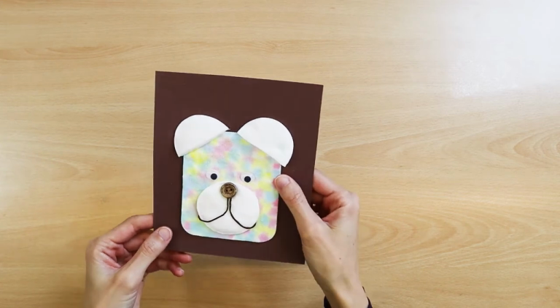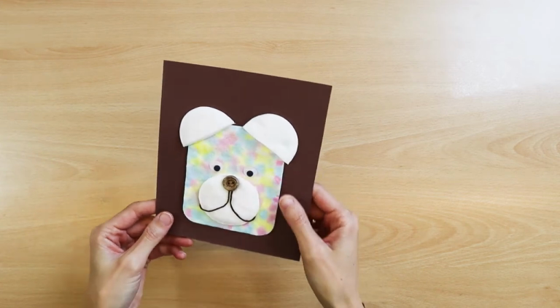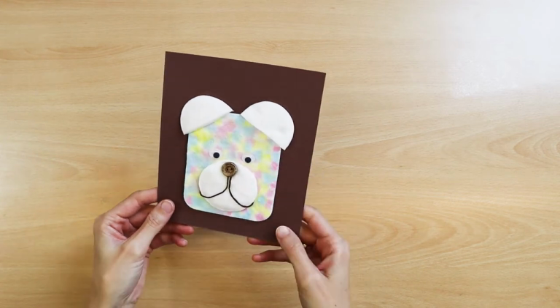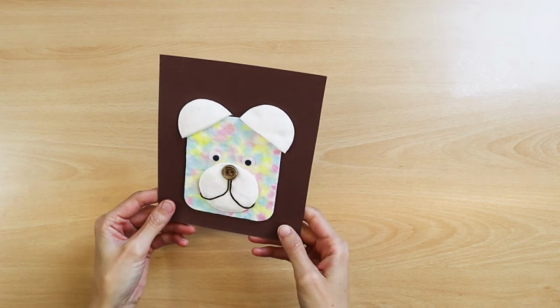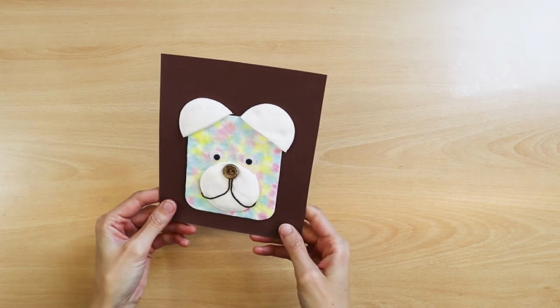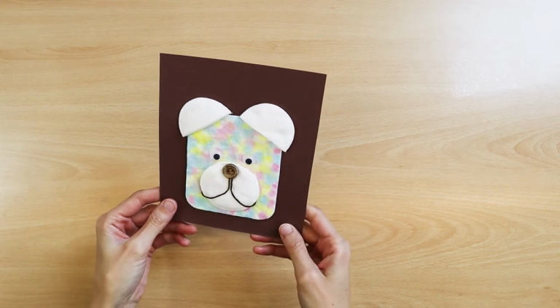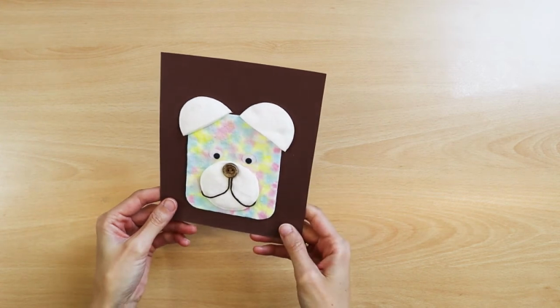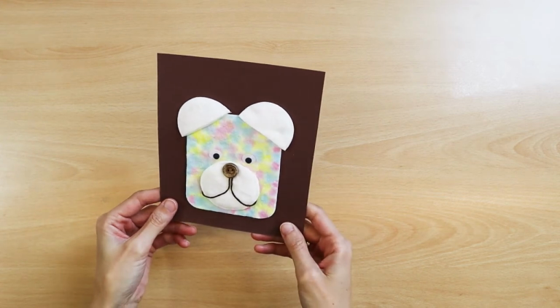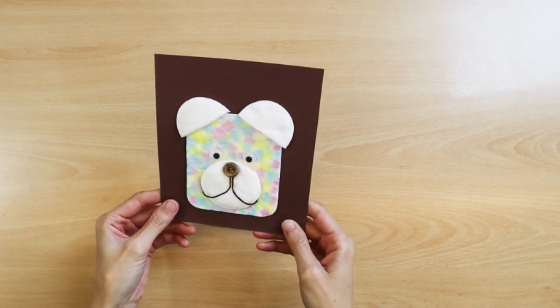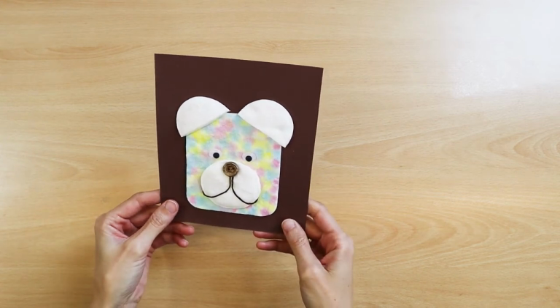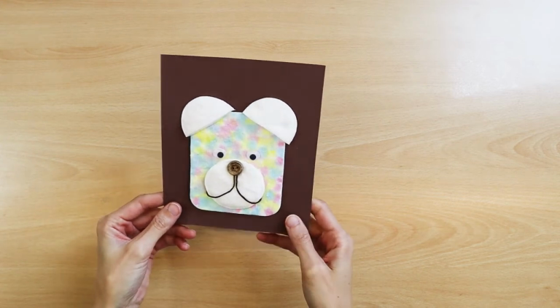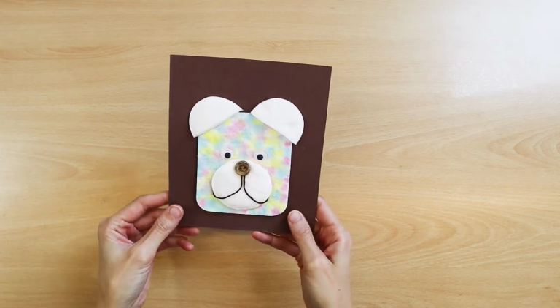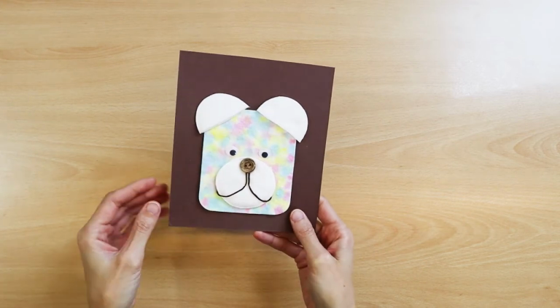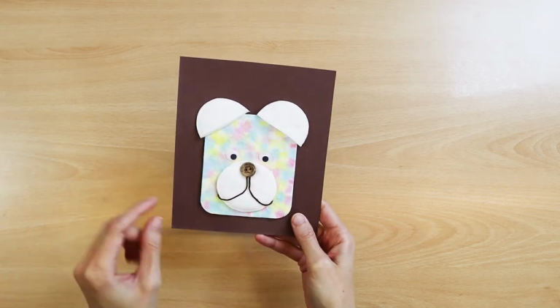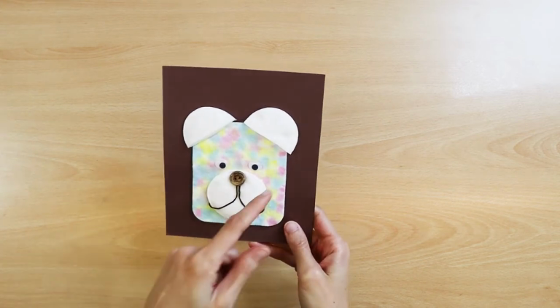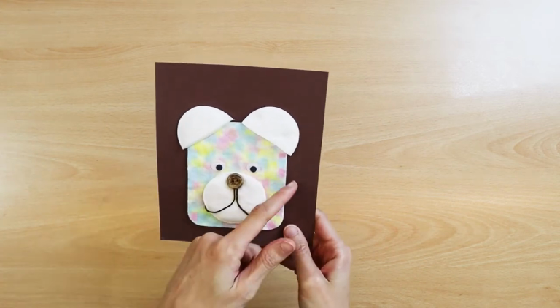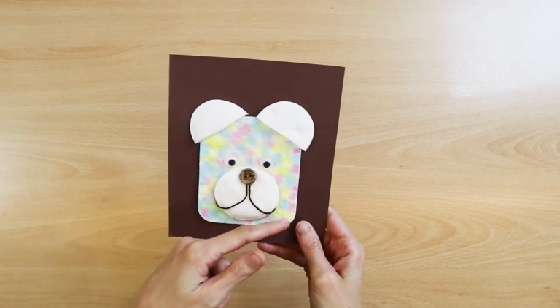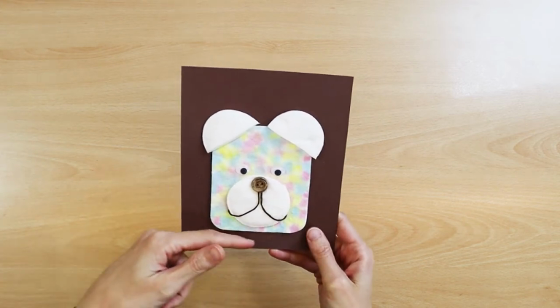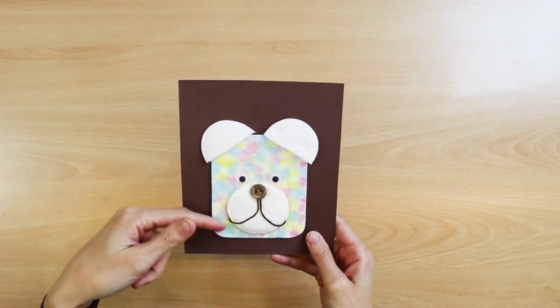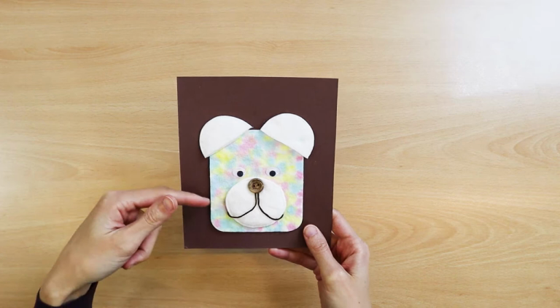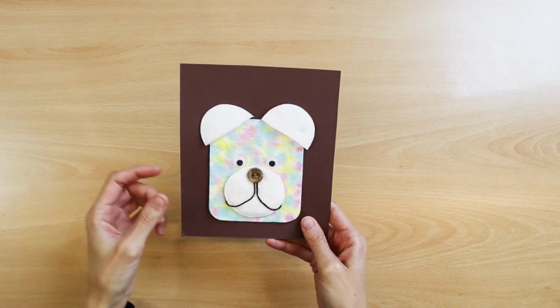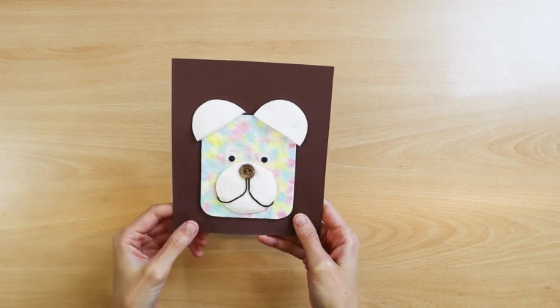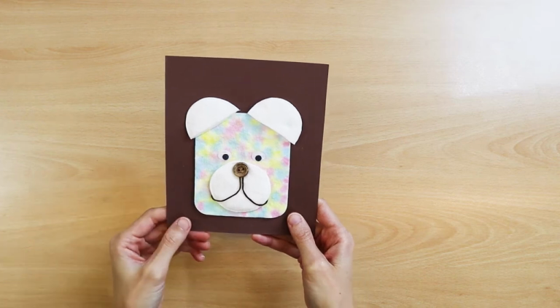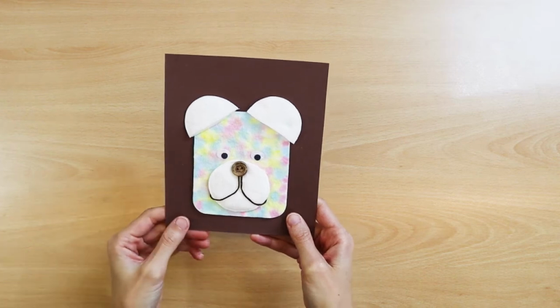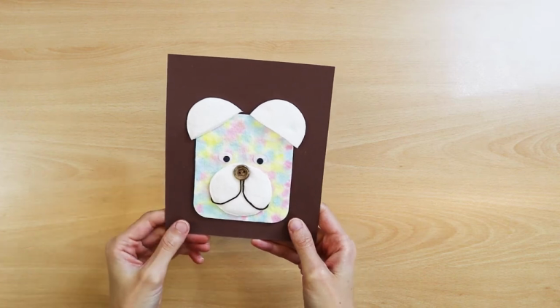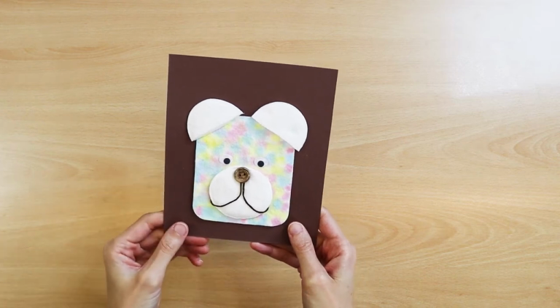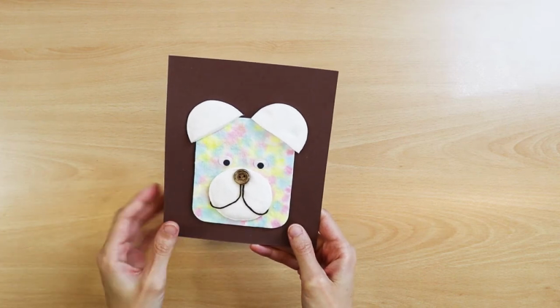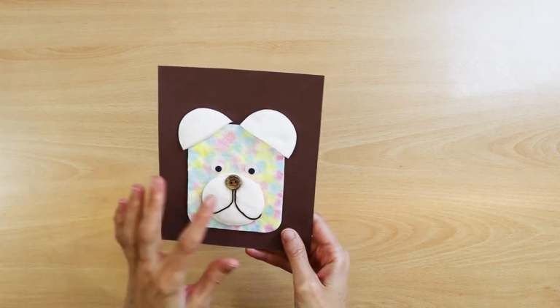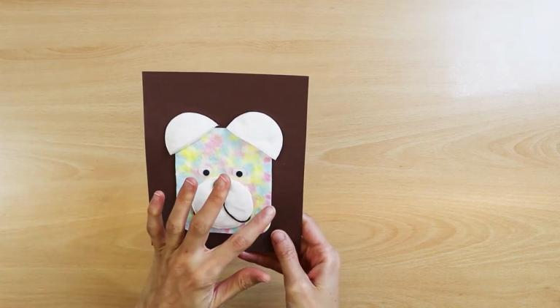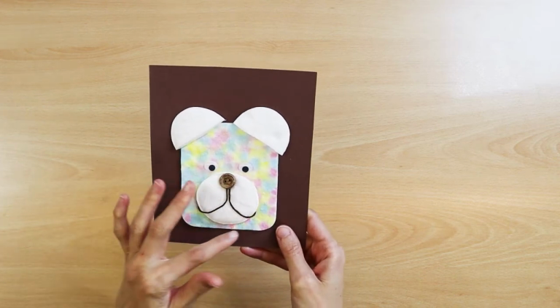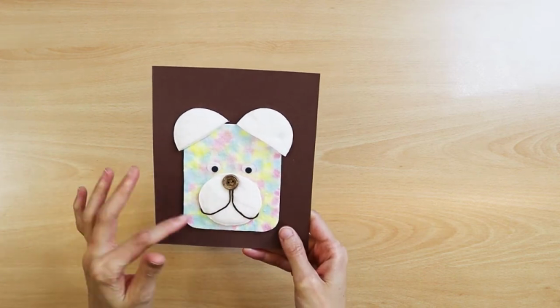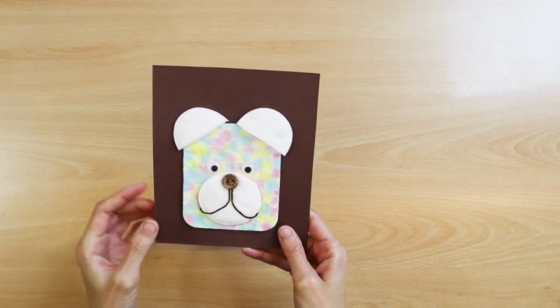Of course, you can cut the petals in half circles. I simplified my work as much as possible.